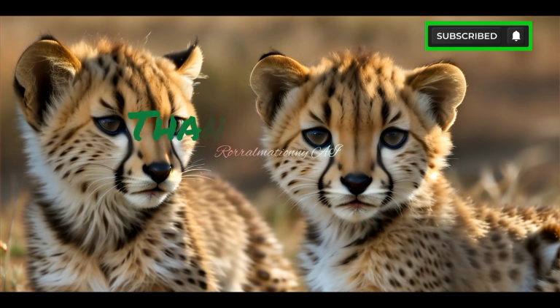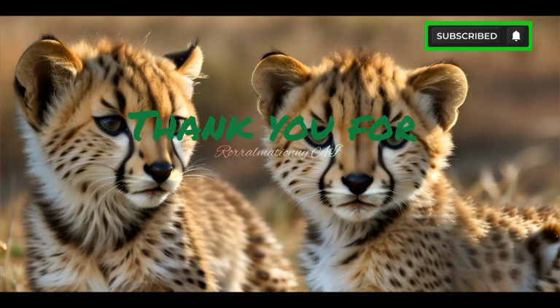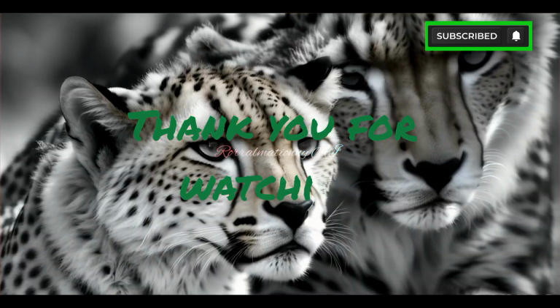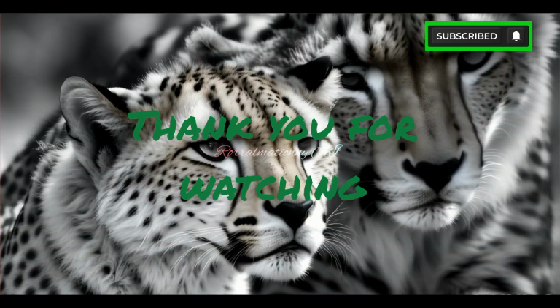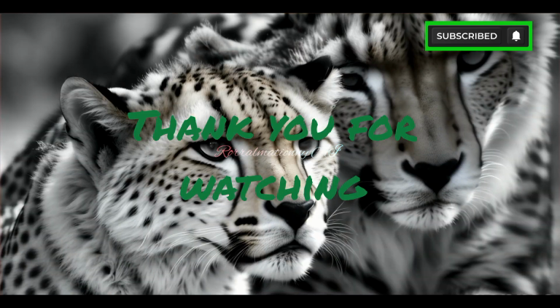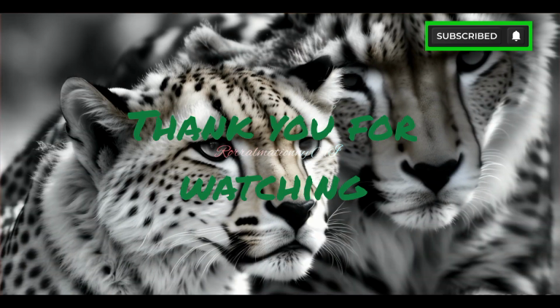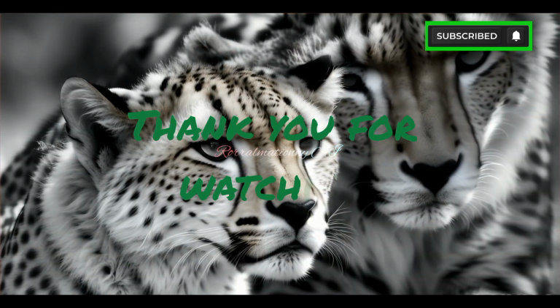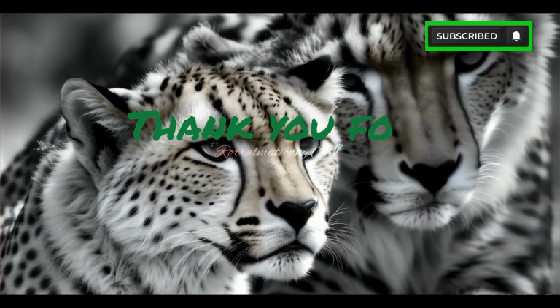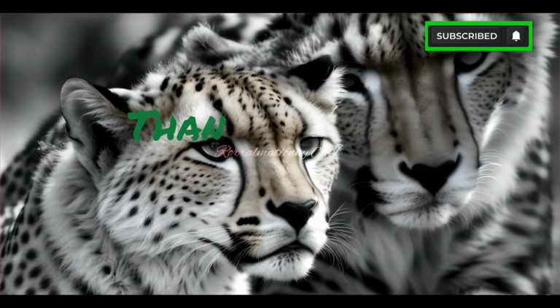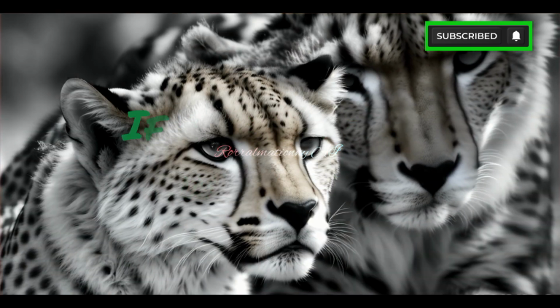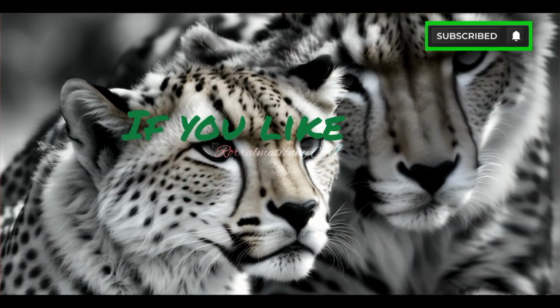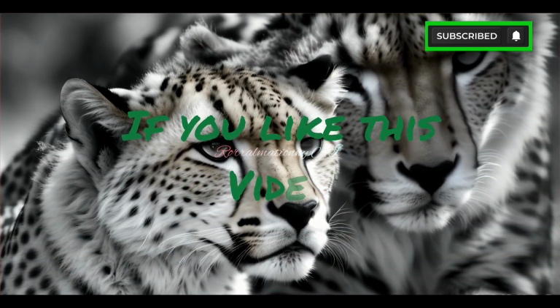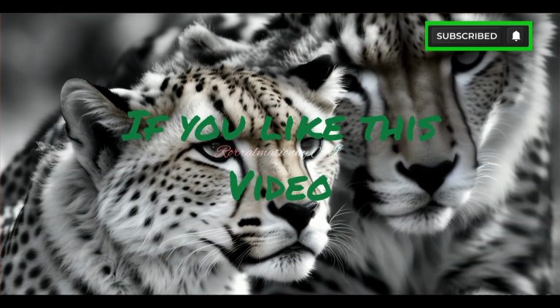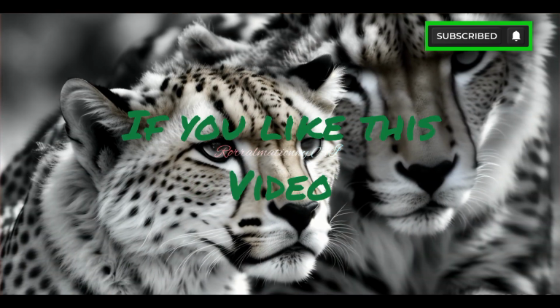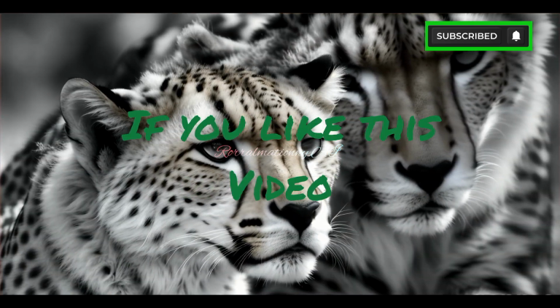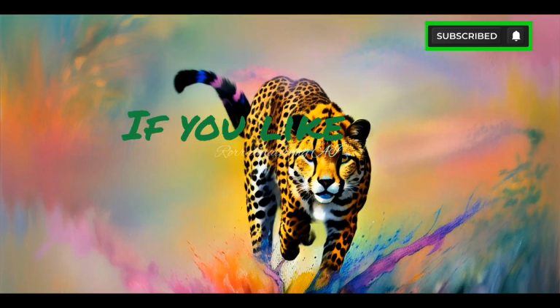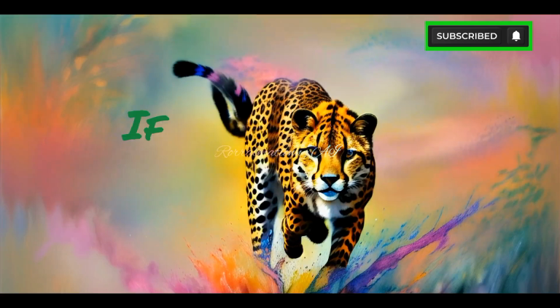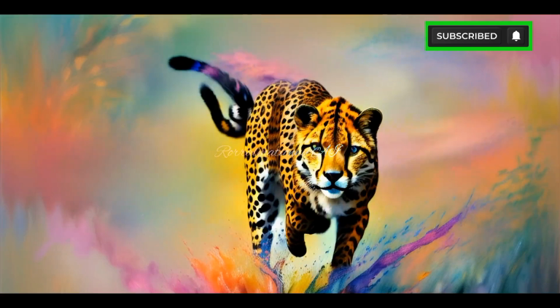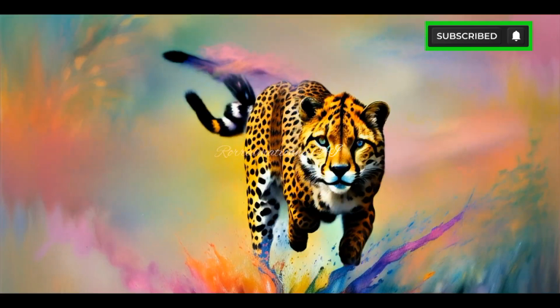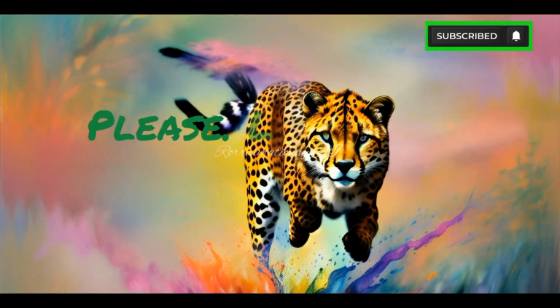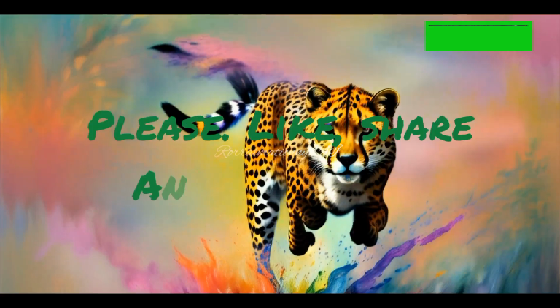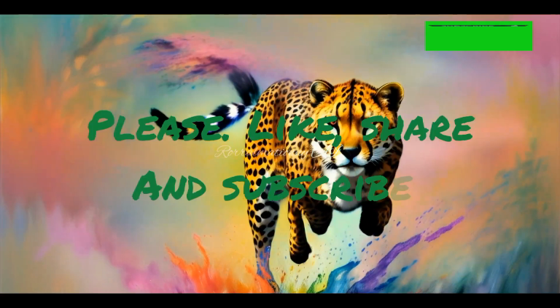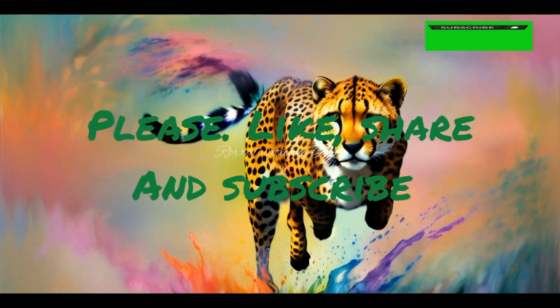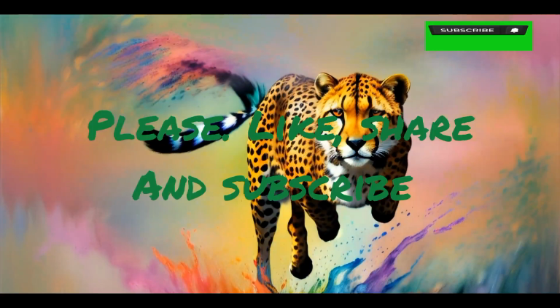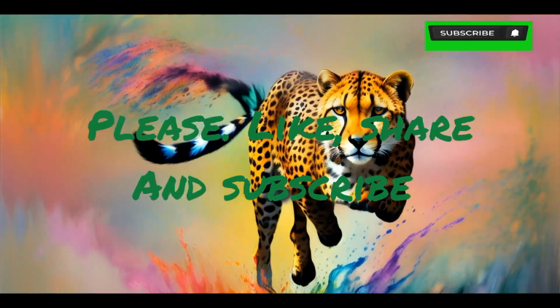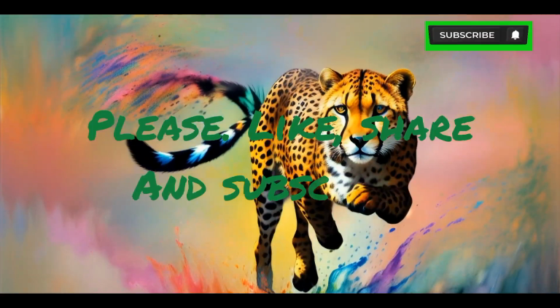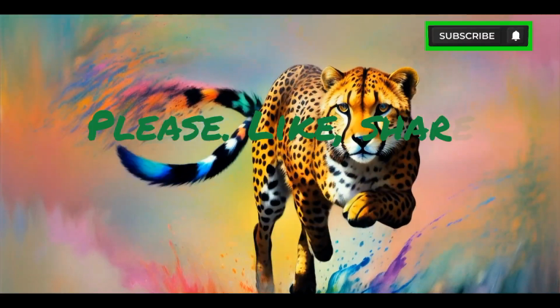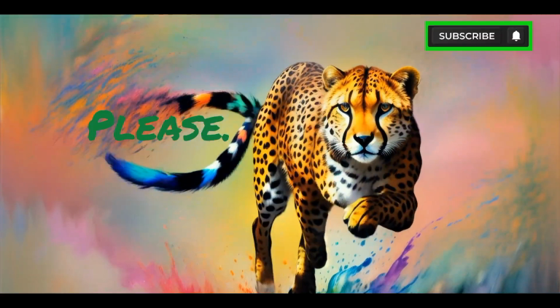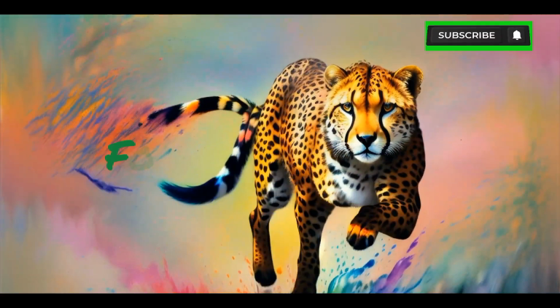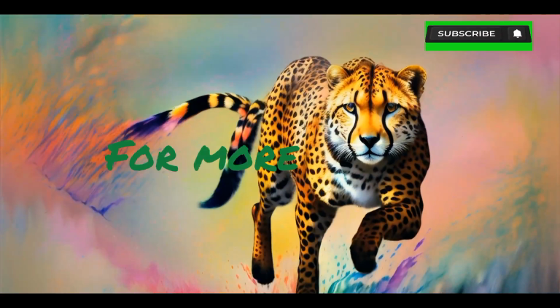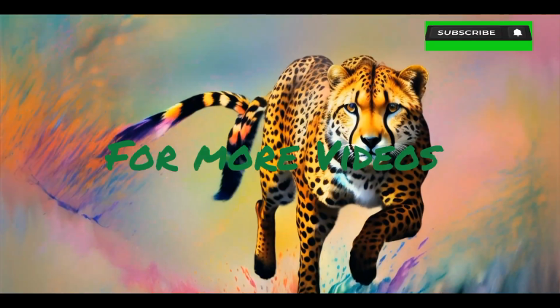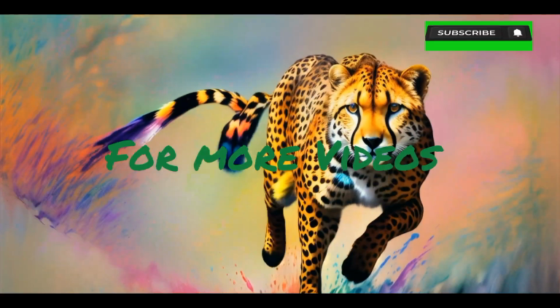Thank you for watching. If you liked this video, please like, share, and subscribe for more videos.